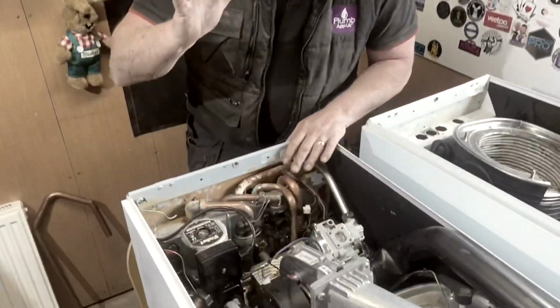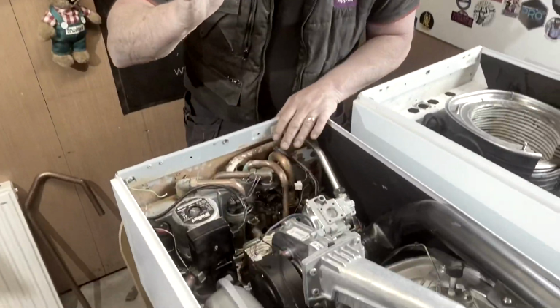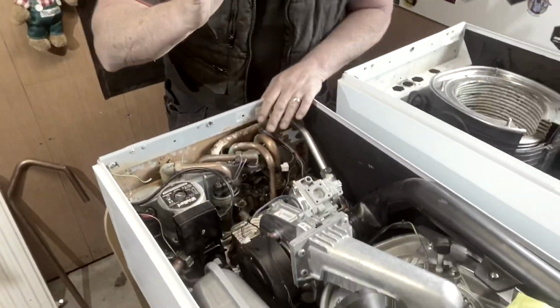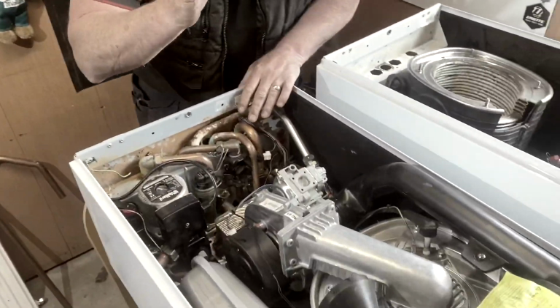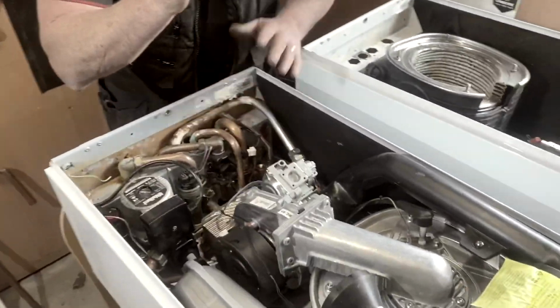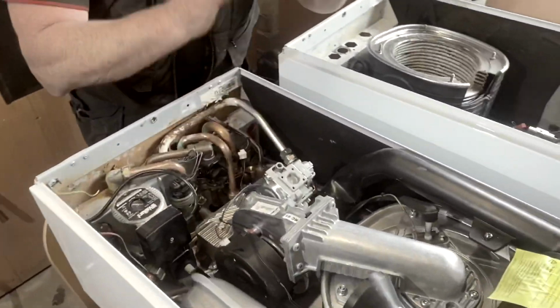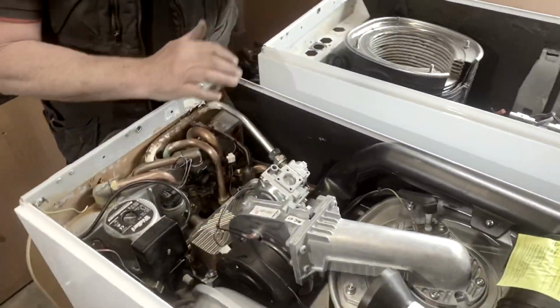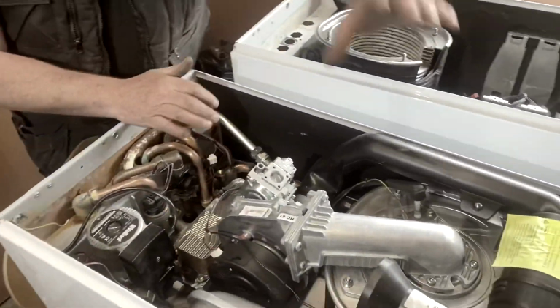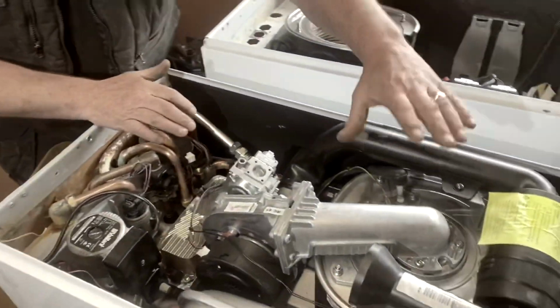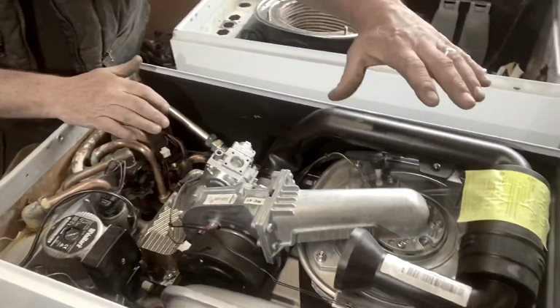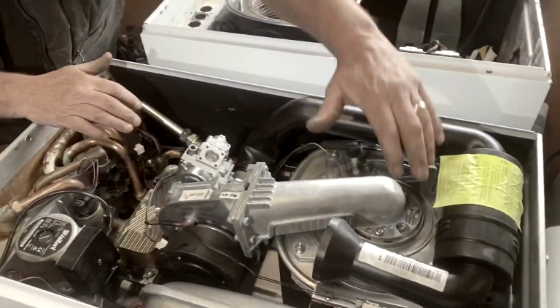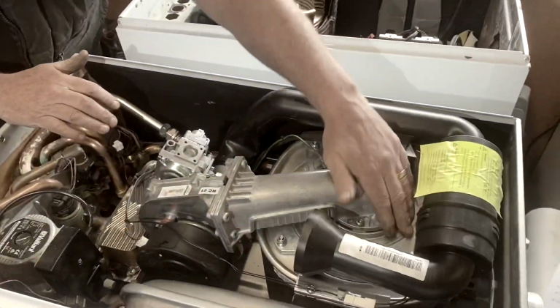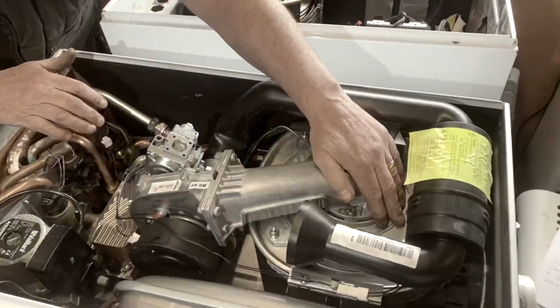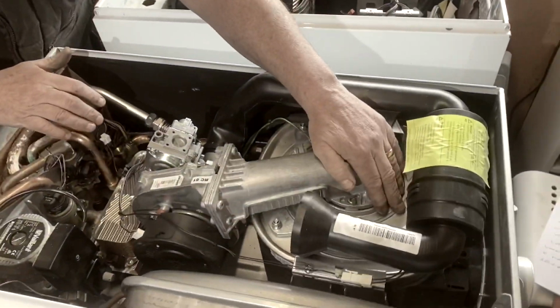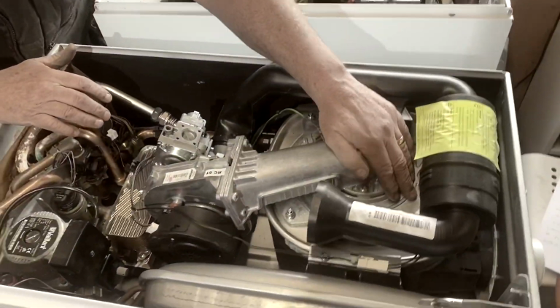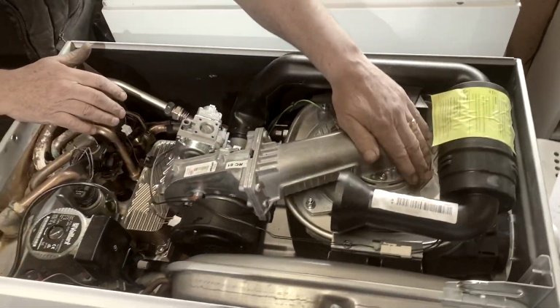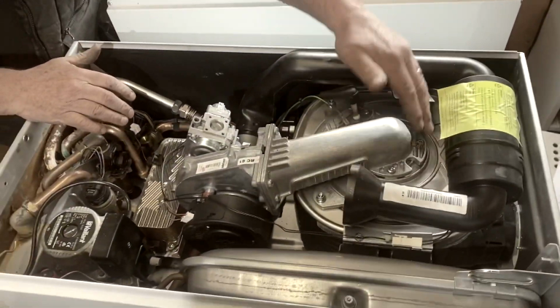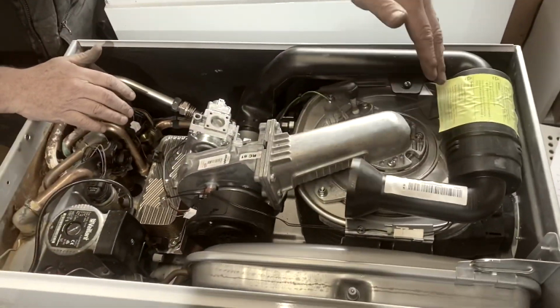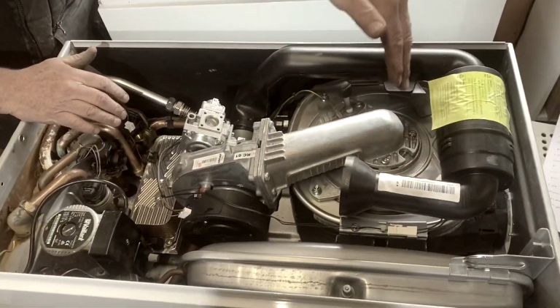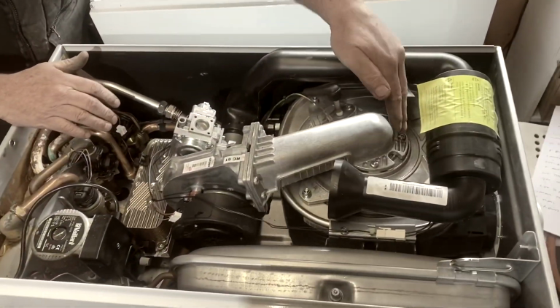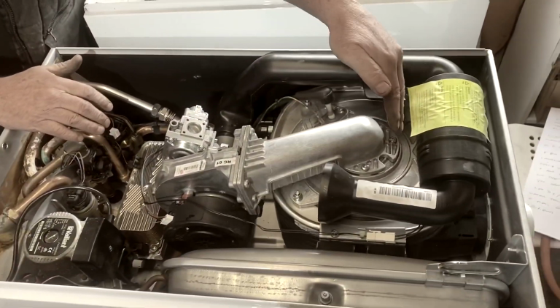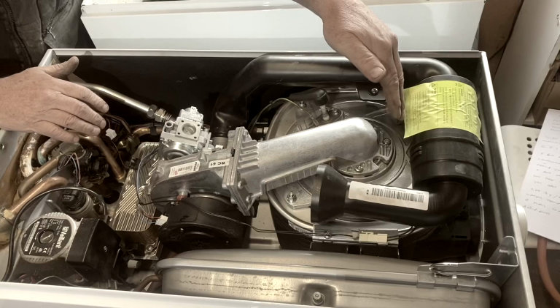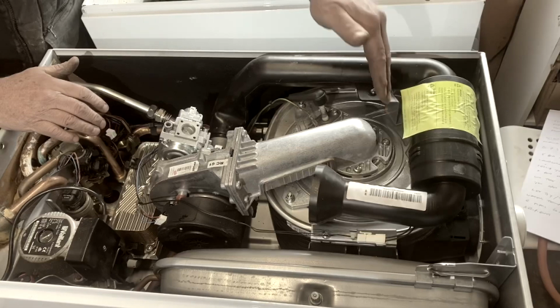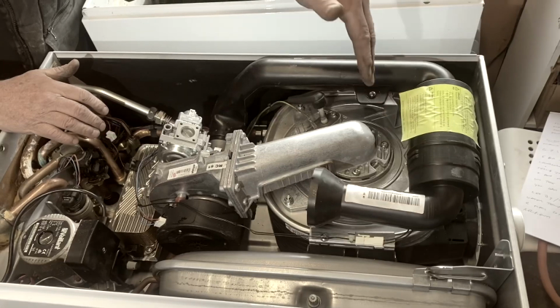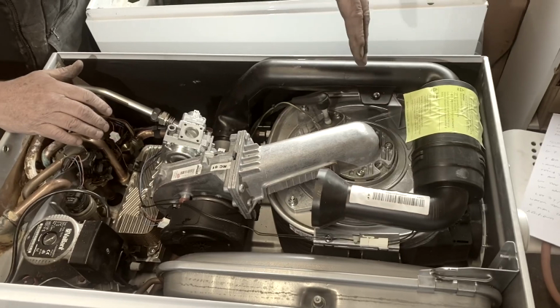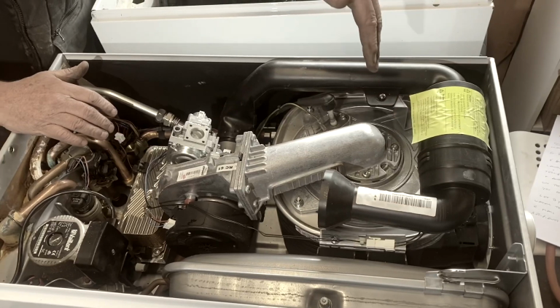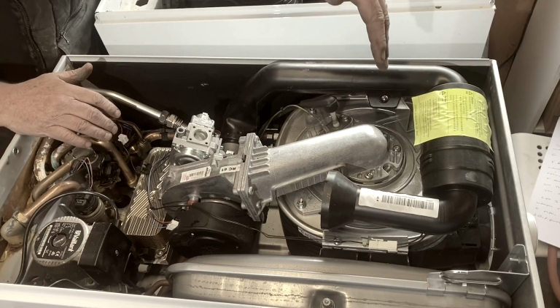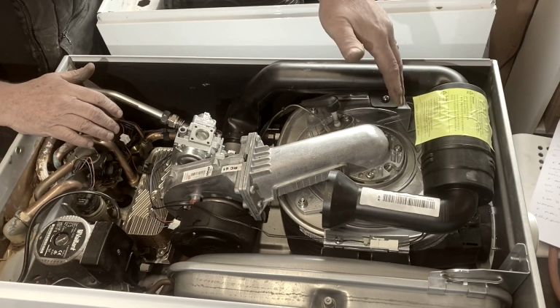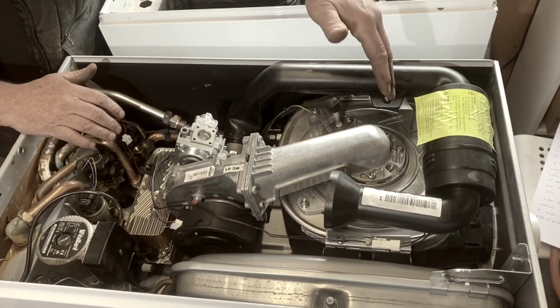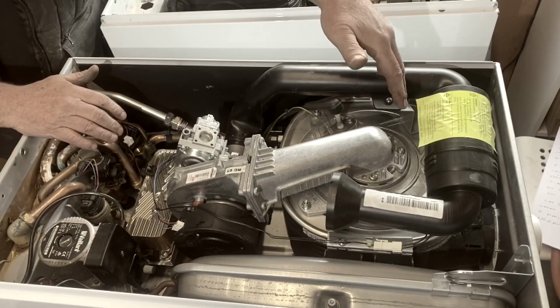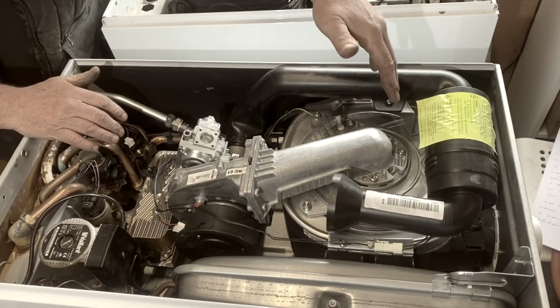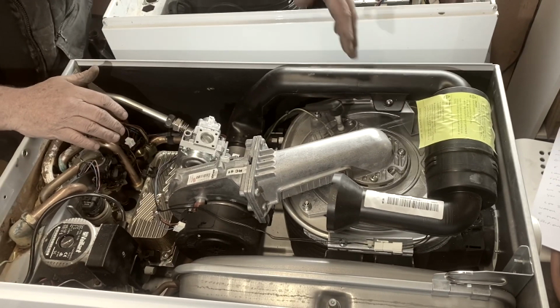So you've got the main heat exchanger up here, and that is the thing that actually heats the water up.